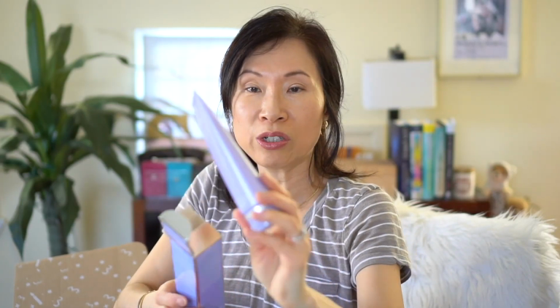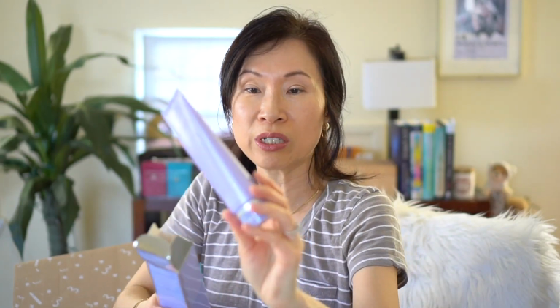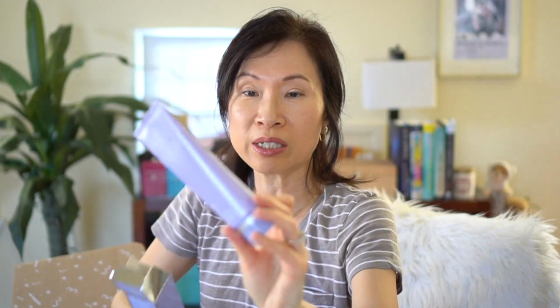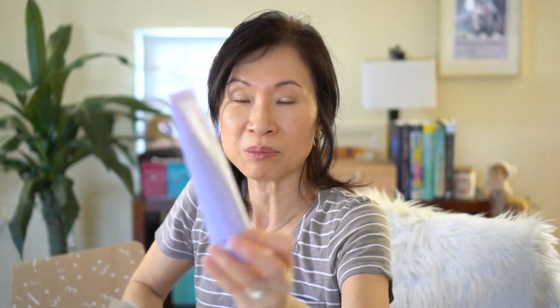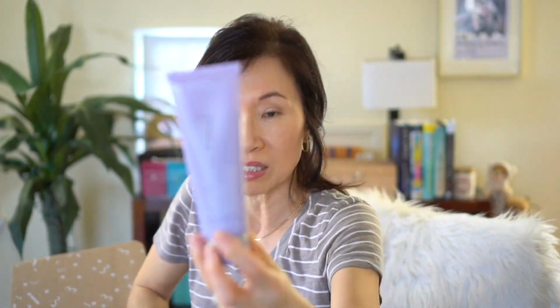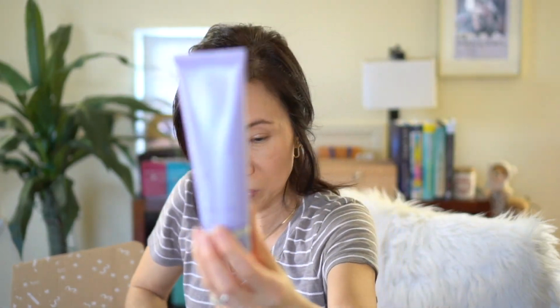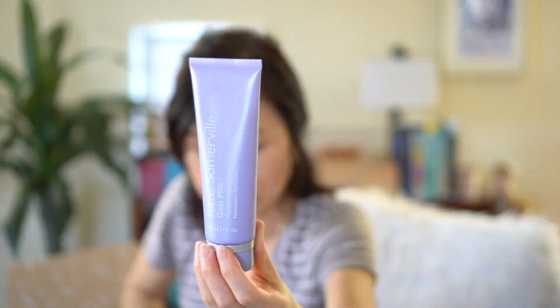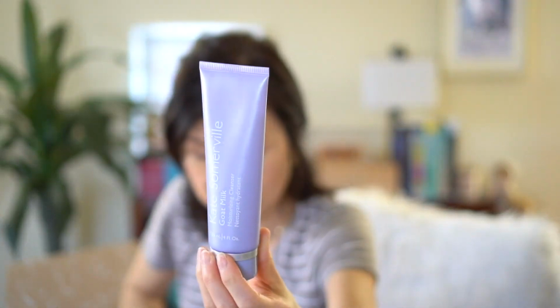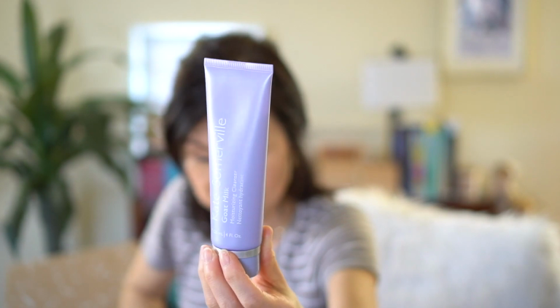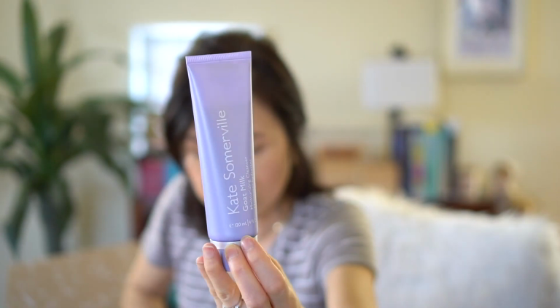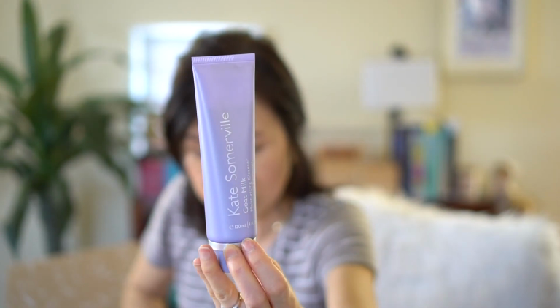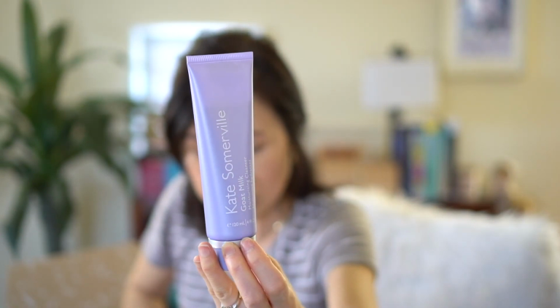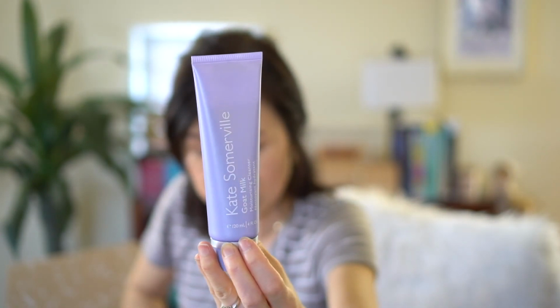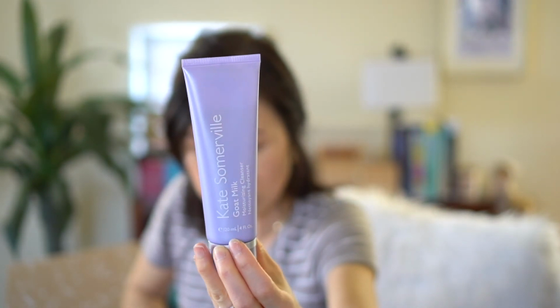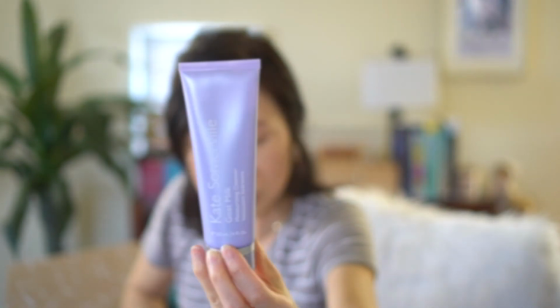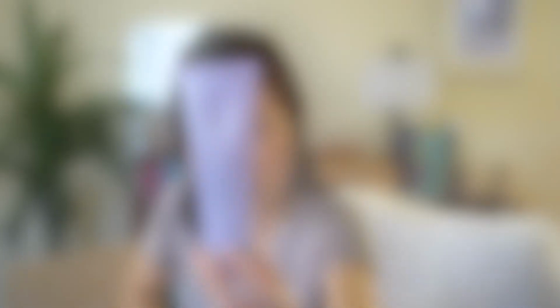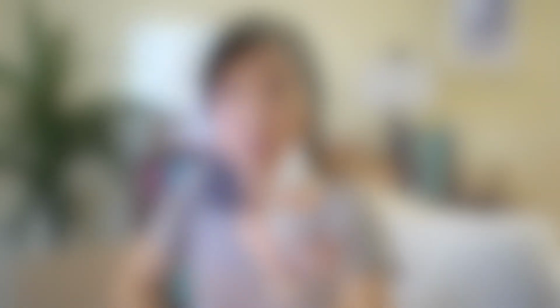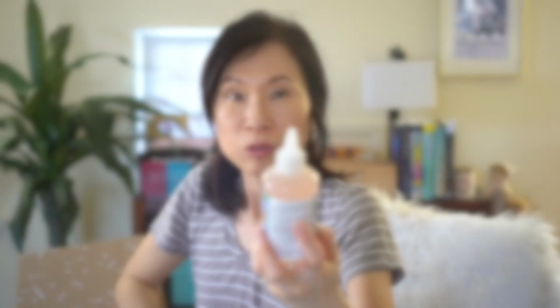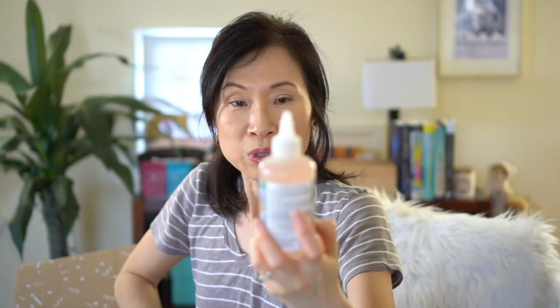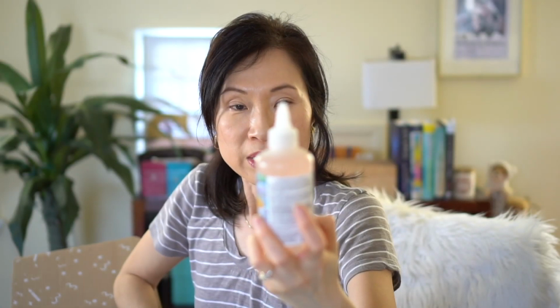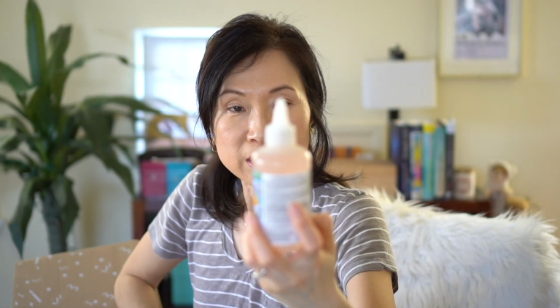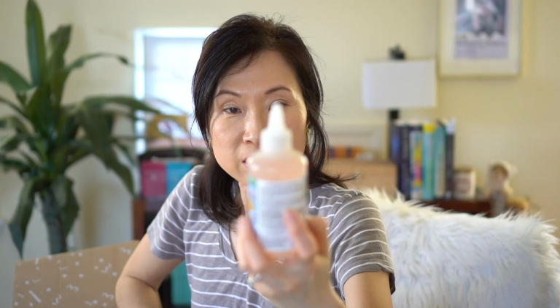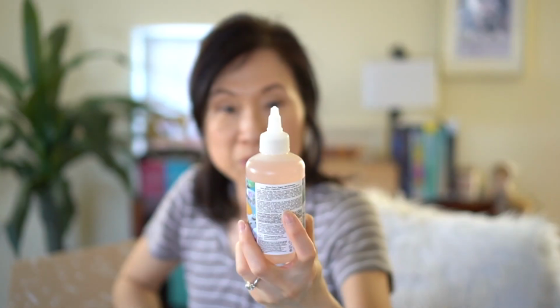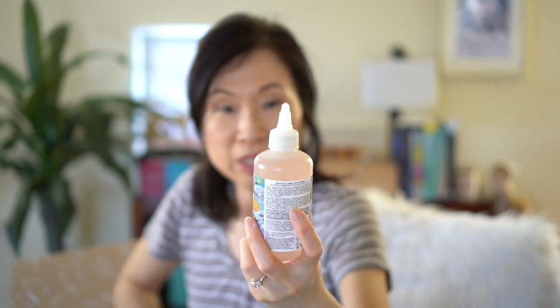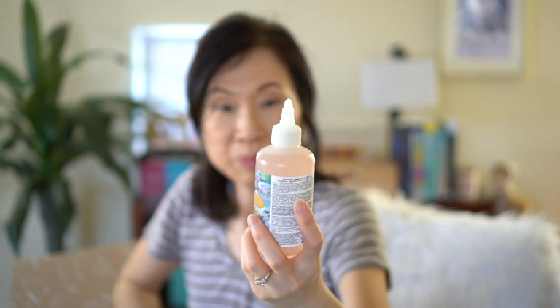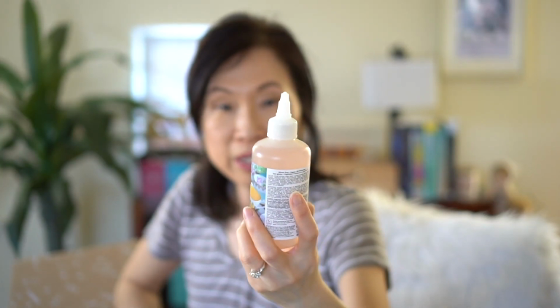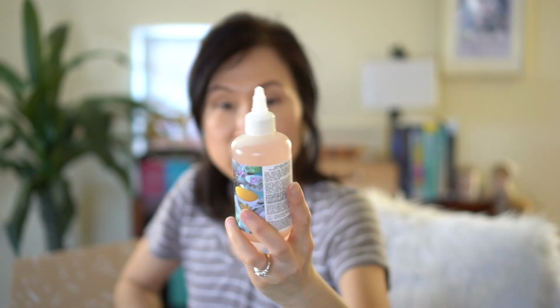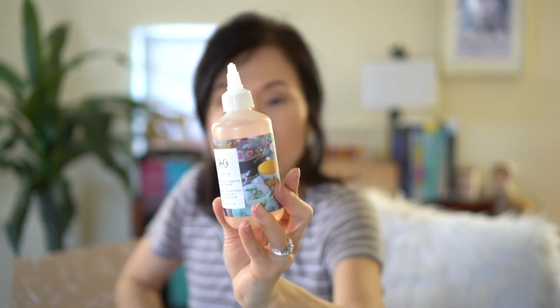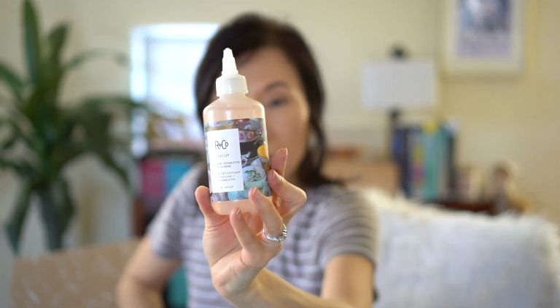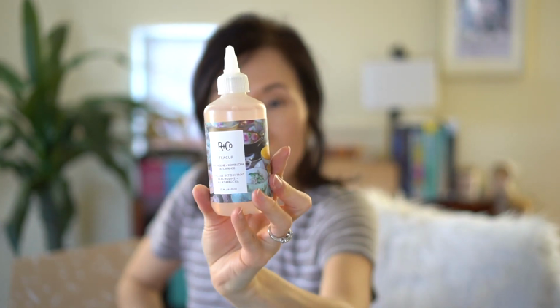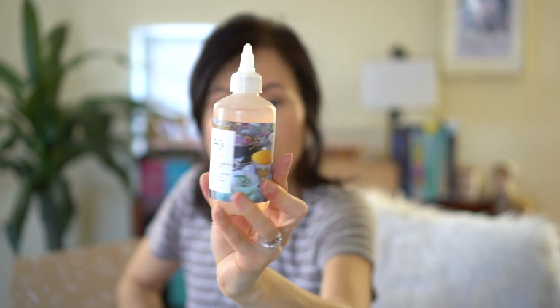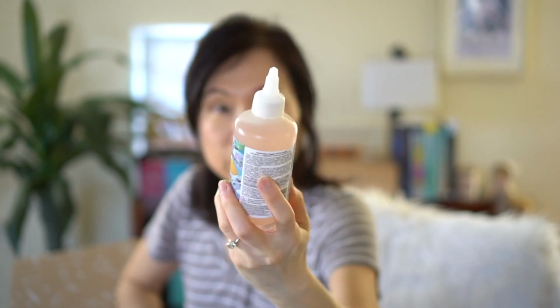My next item is by Kate Somerville — it's their goat milk cleanser. I've heard good things about this one, so I selected this one.